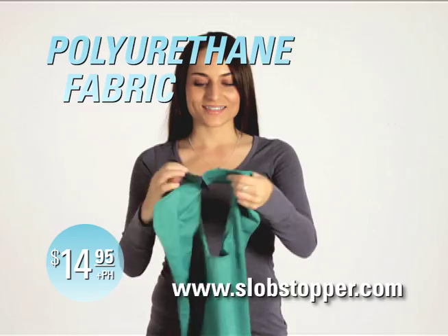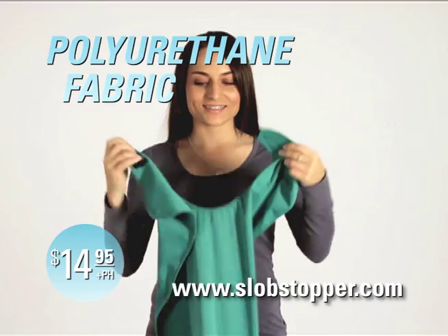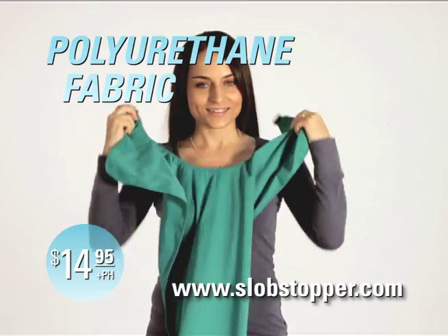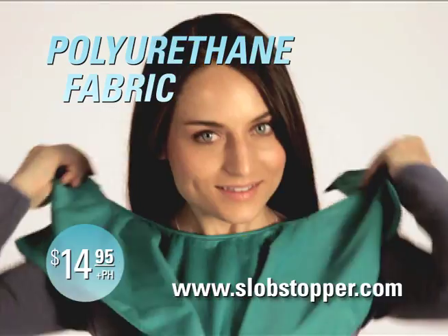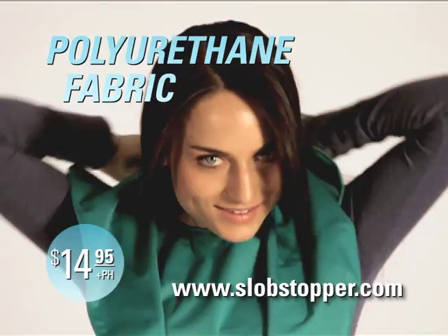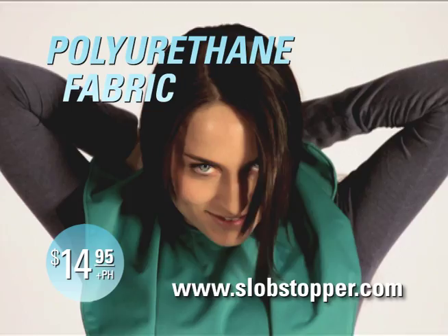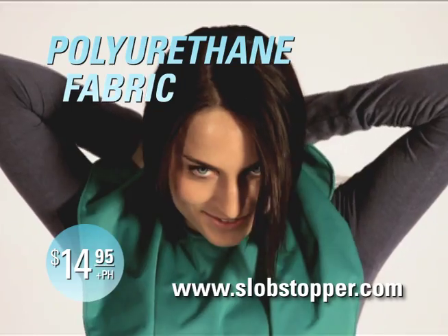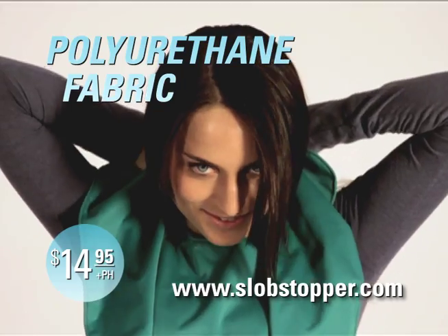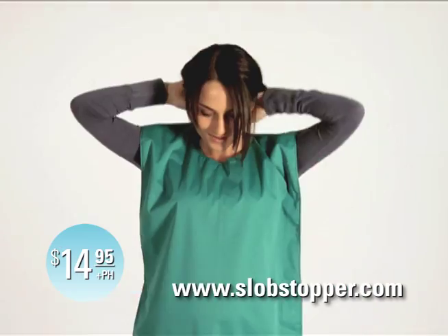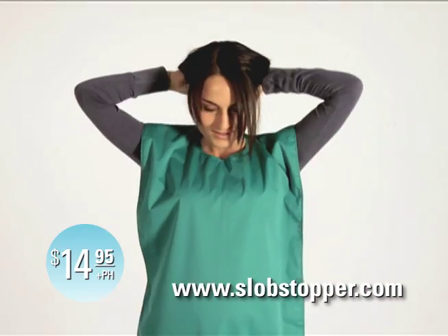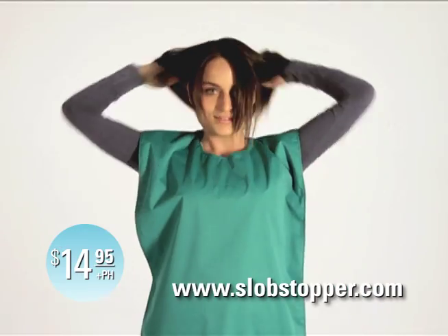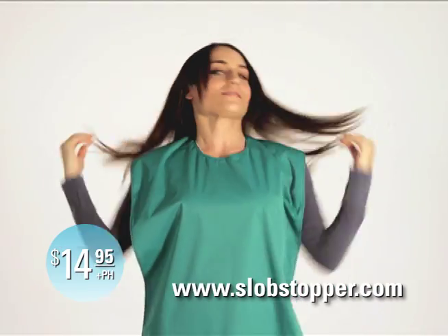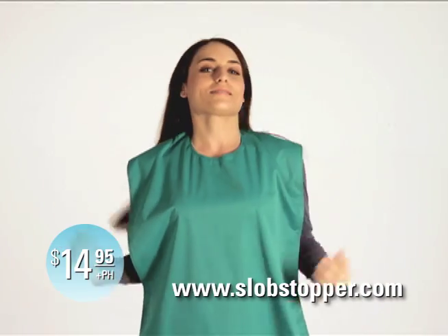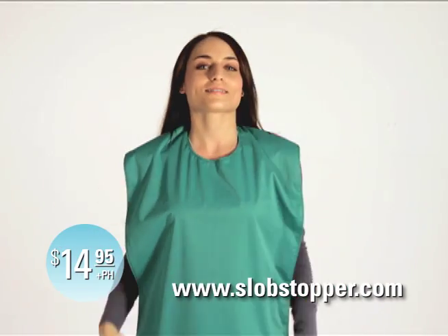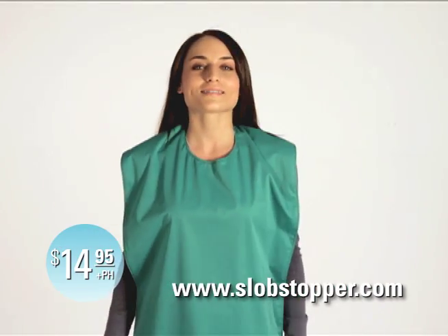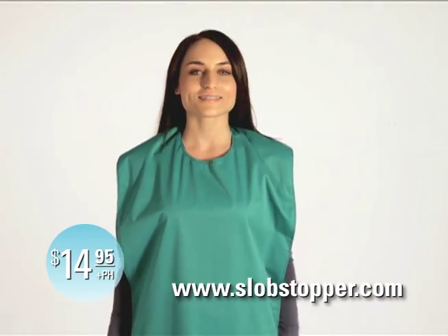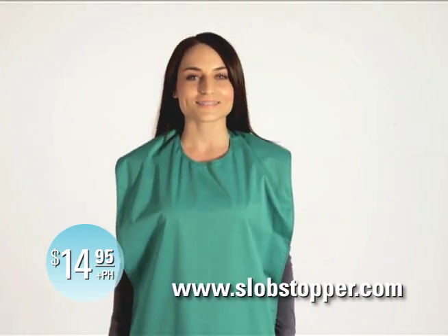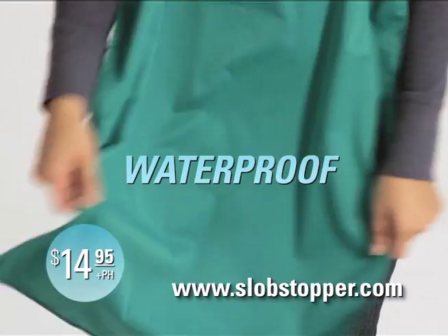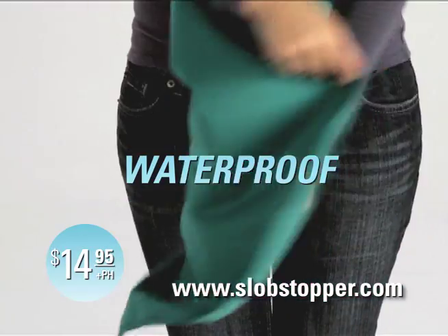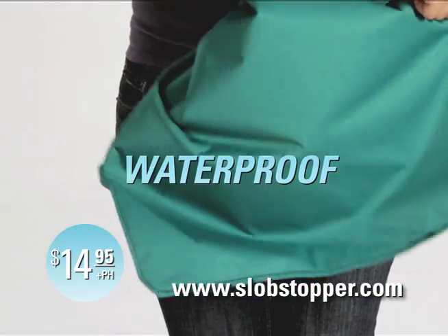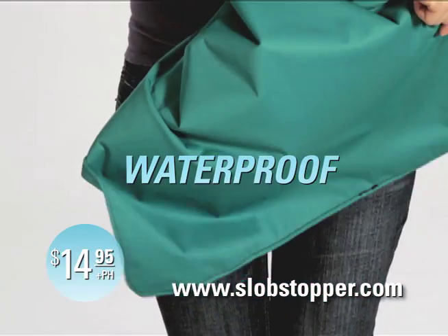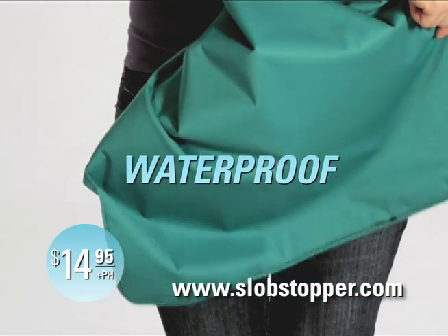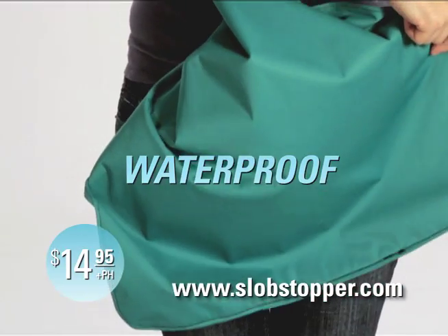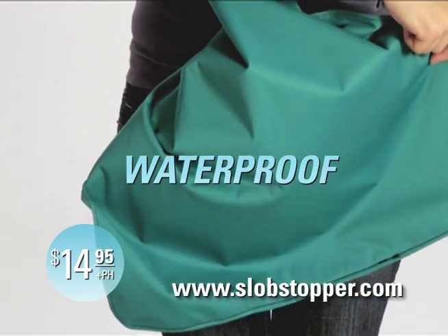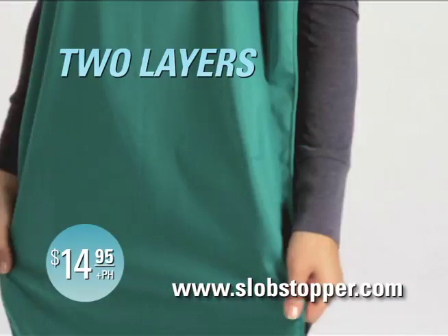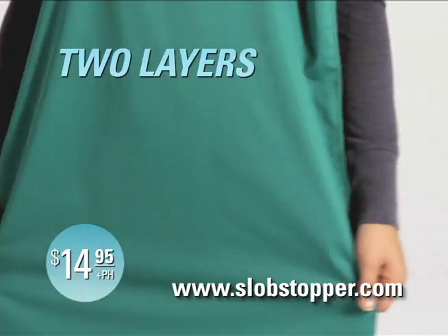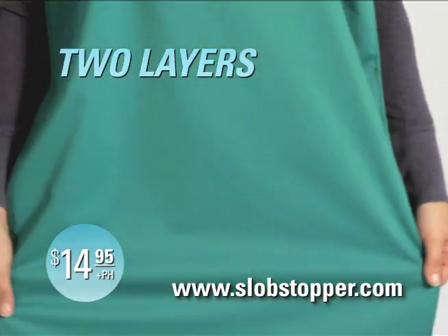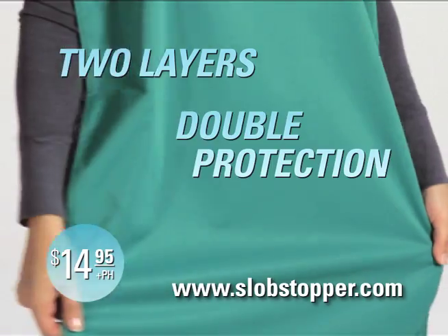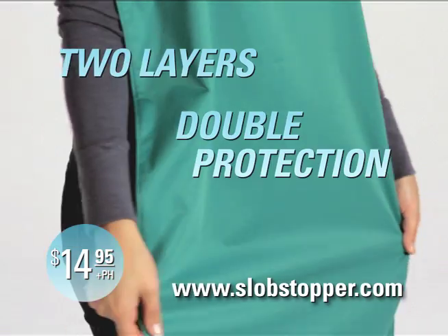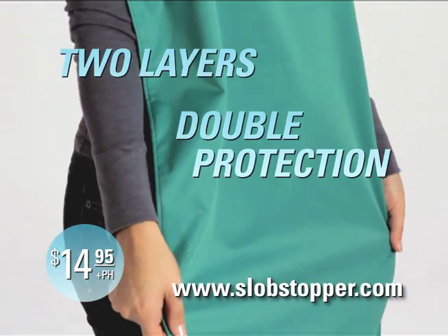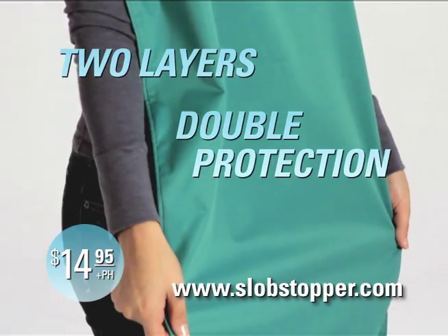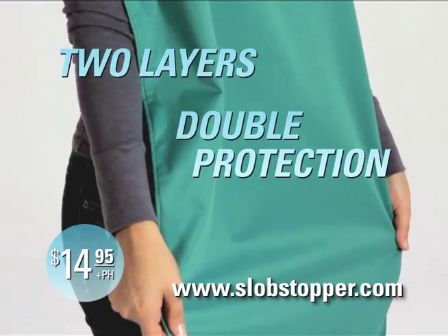Made with polyurethane laminate fabric, the Slob Stopper absorbs on one side and is waterproof on the other, with two layers for double protection.